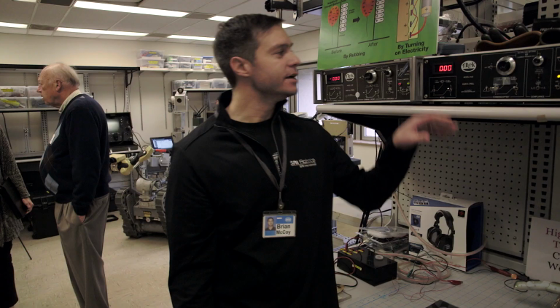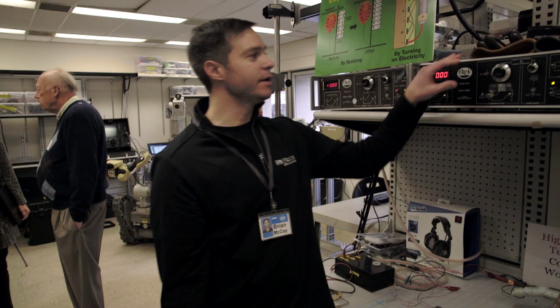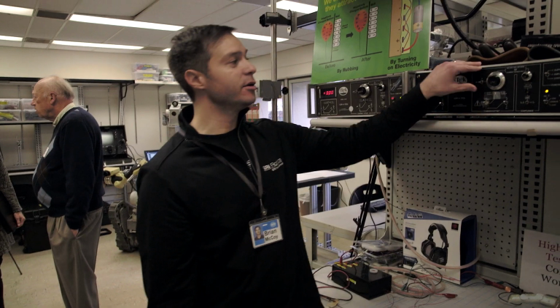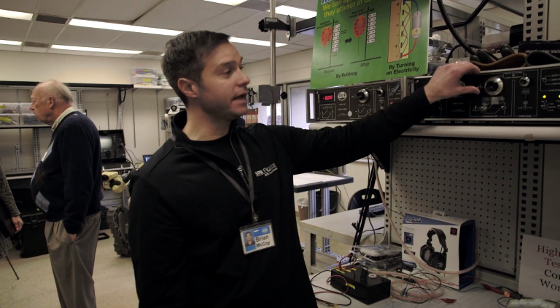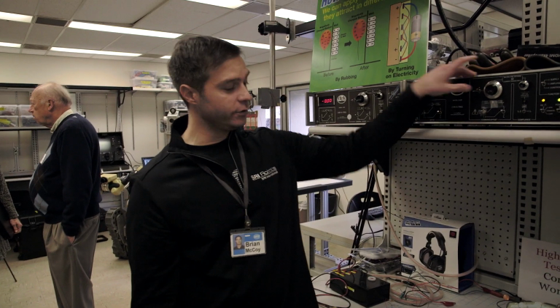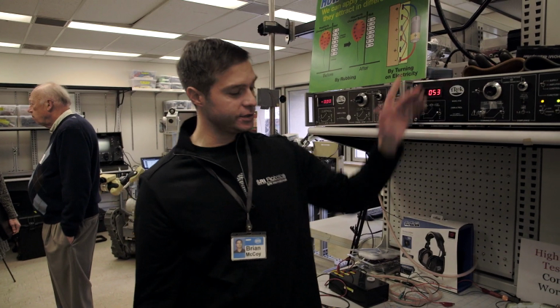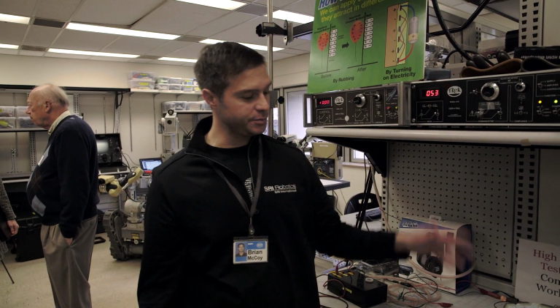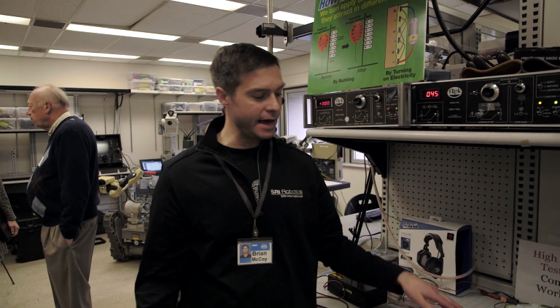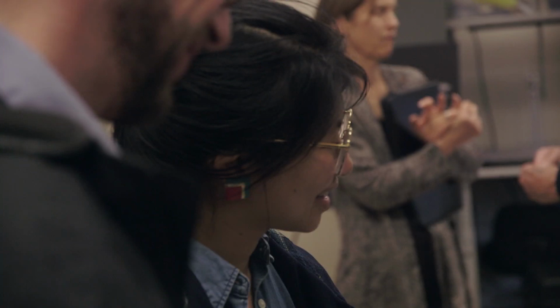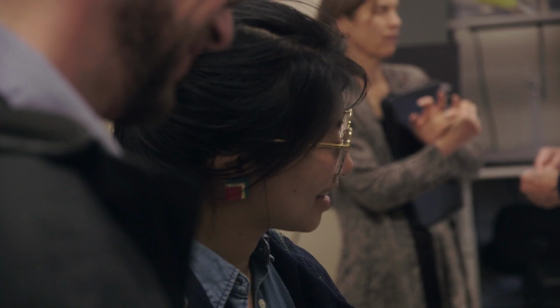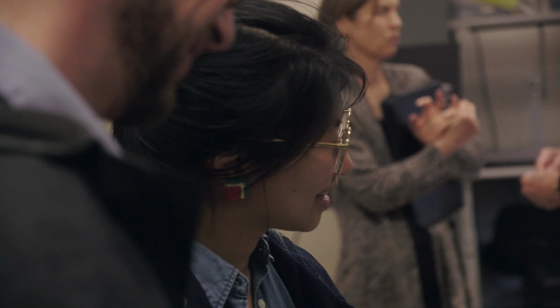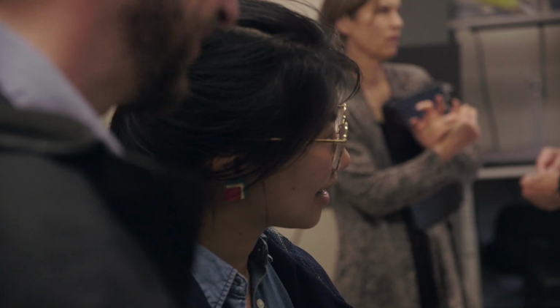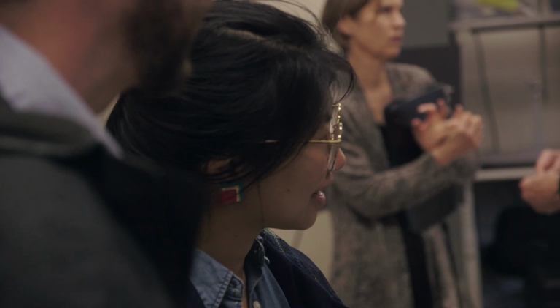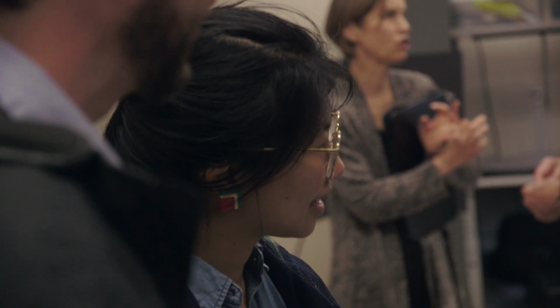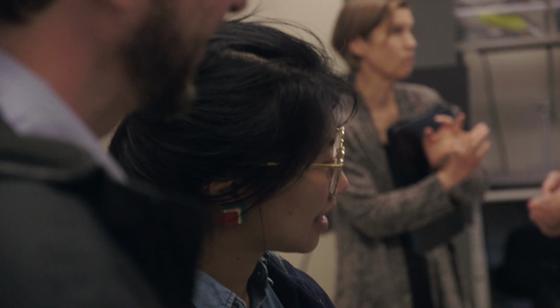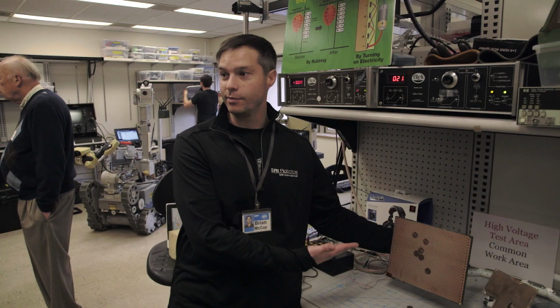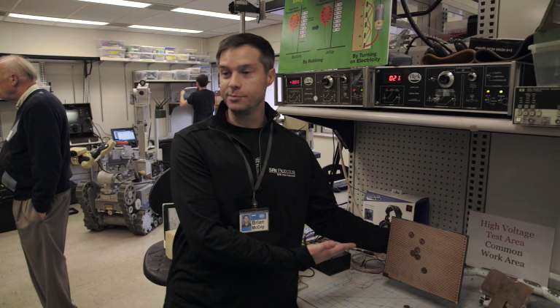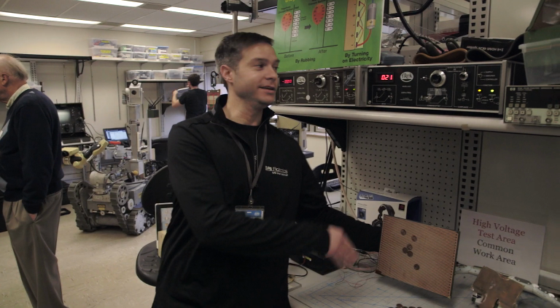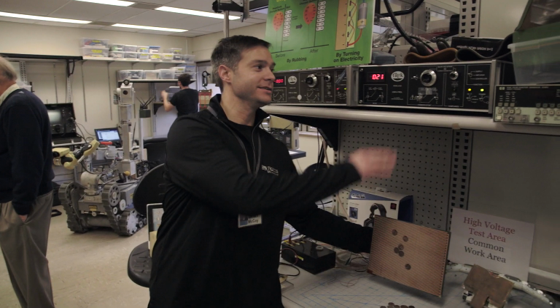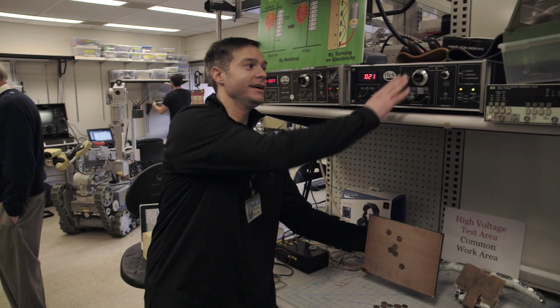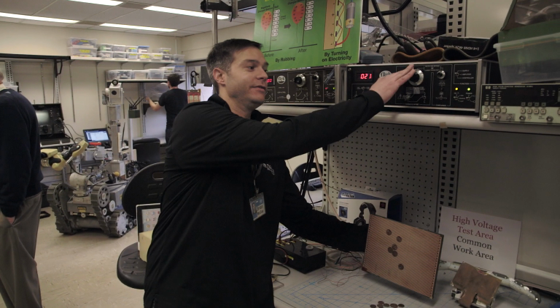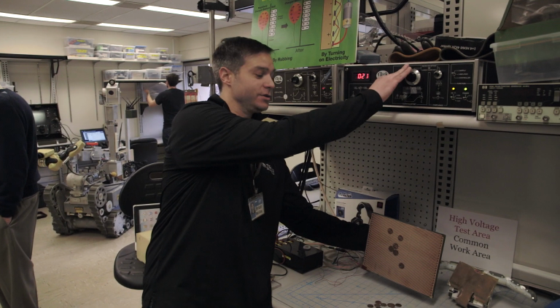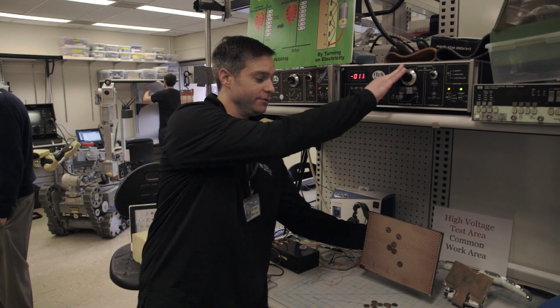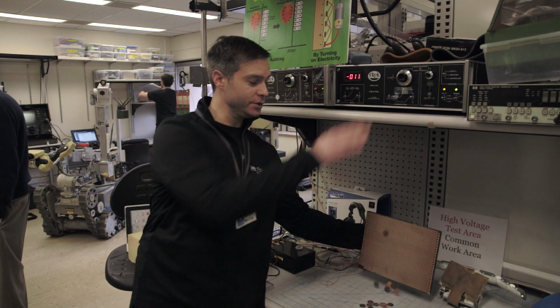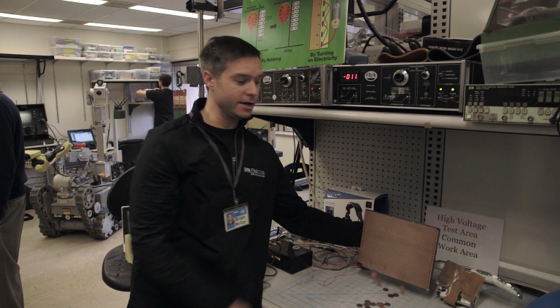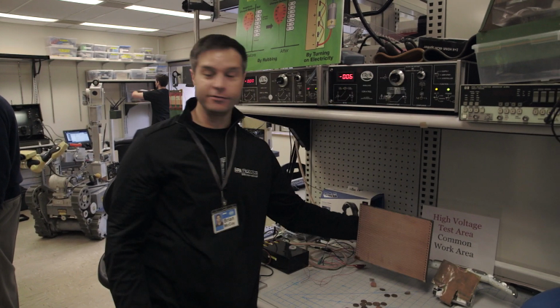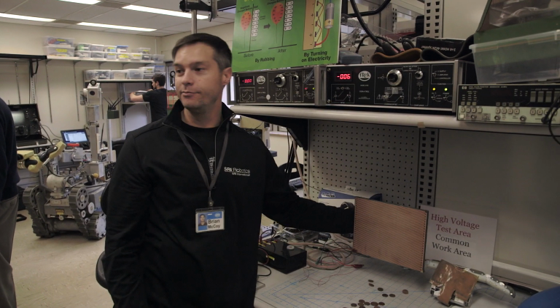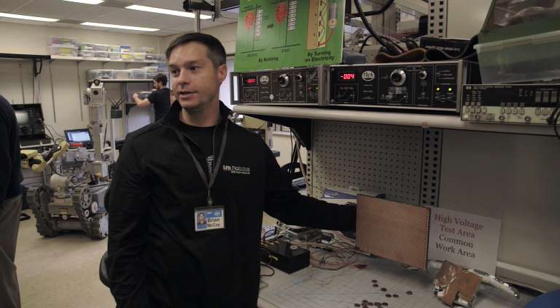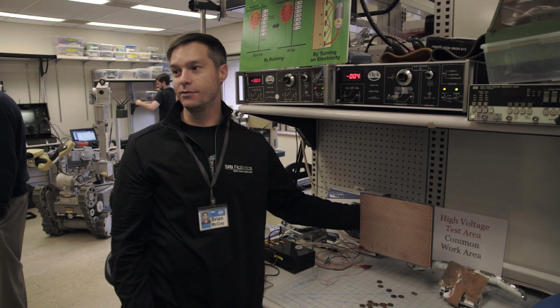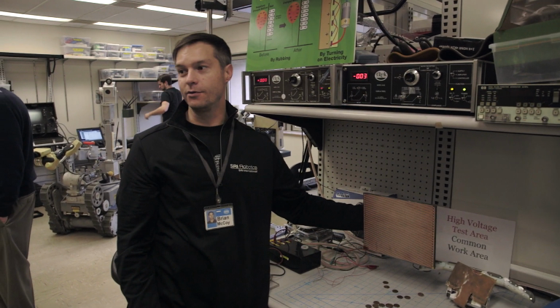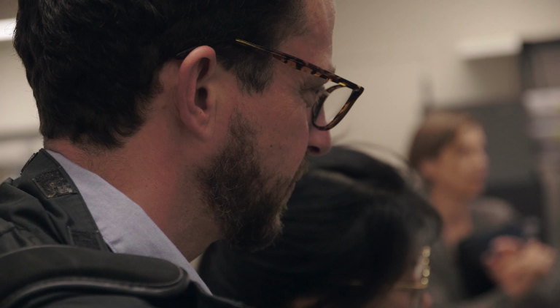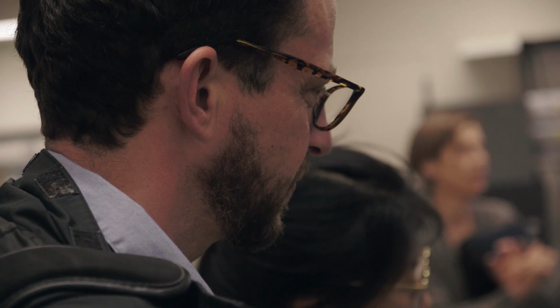I'm going to apply a voltage to this pad, I'm going to pick it up, and I'm going to grip a bunch of pennies. And if I turn the voltage up, the pennies fall right off.